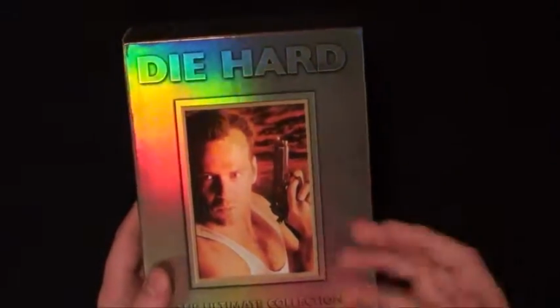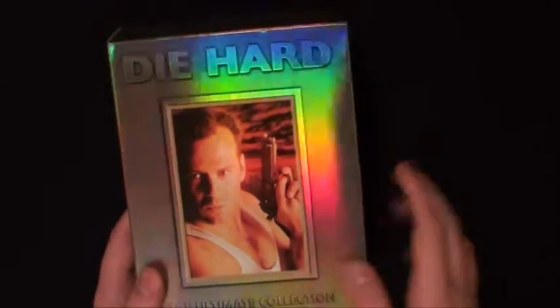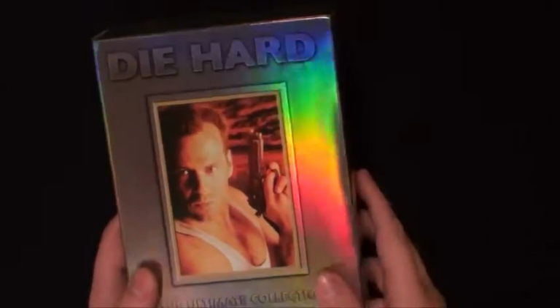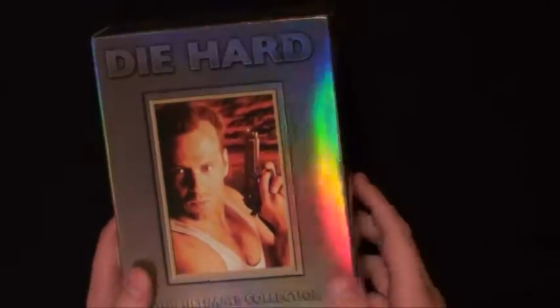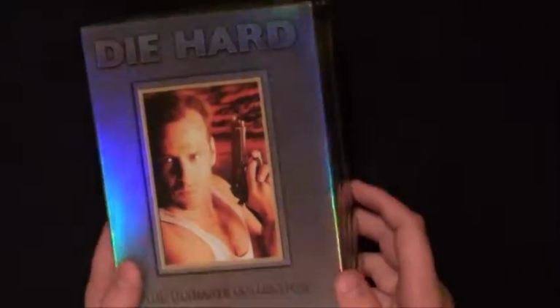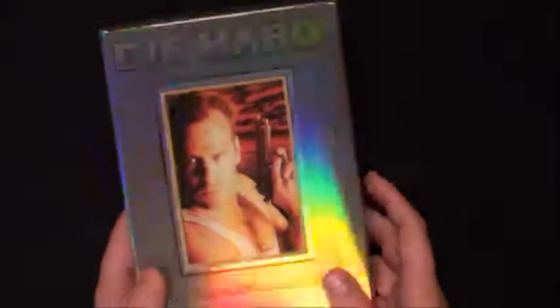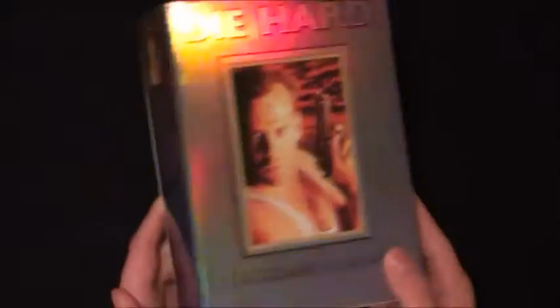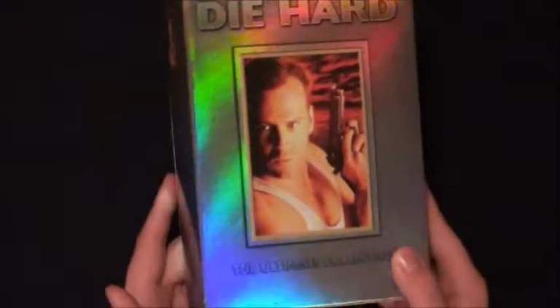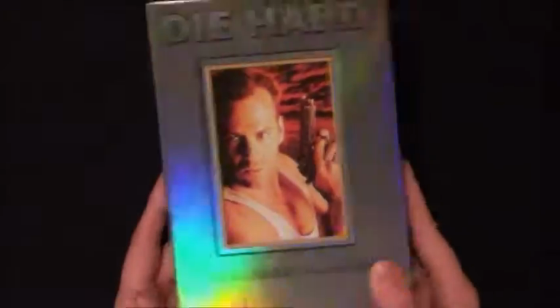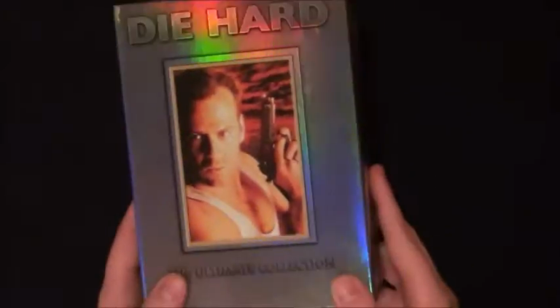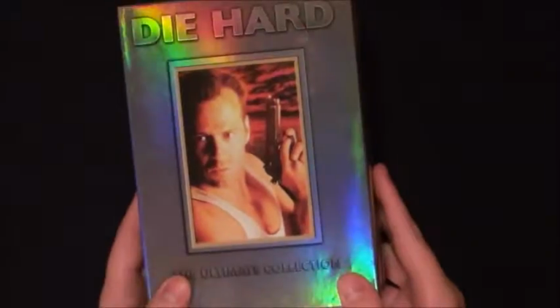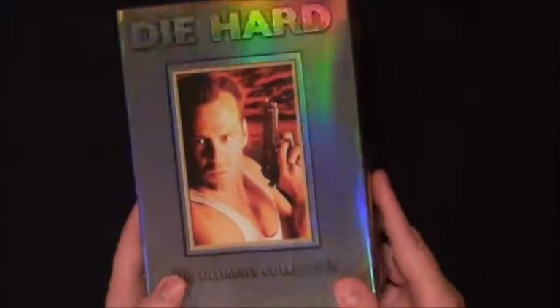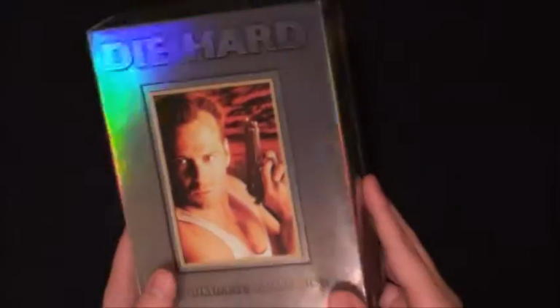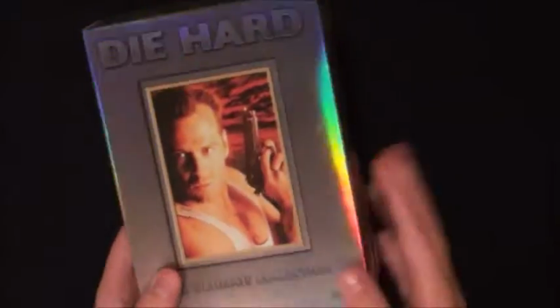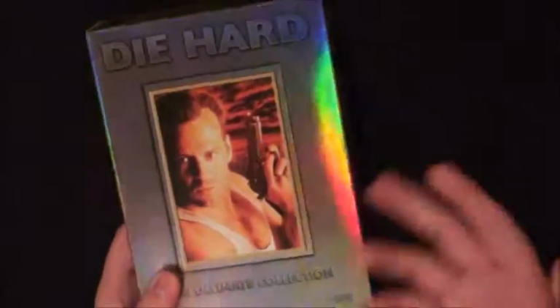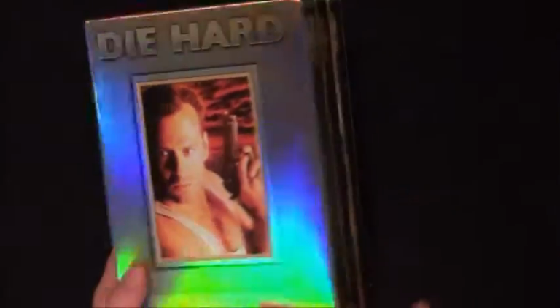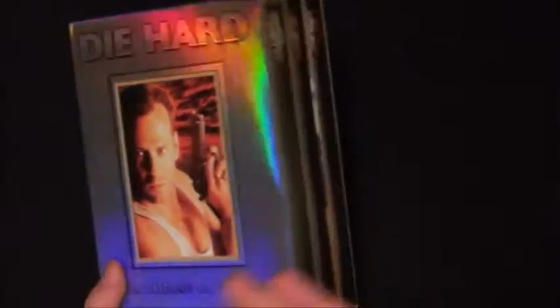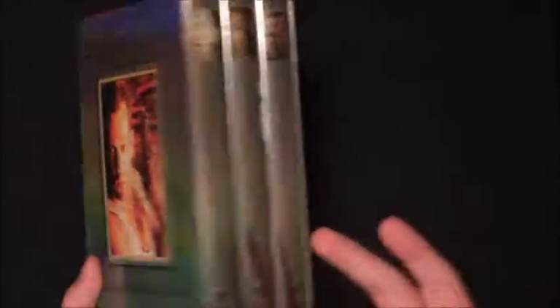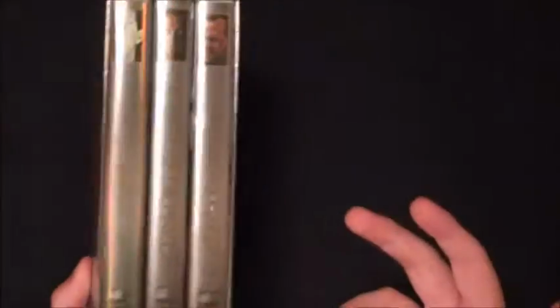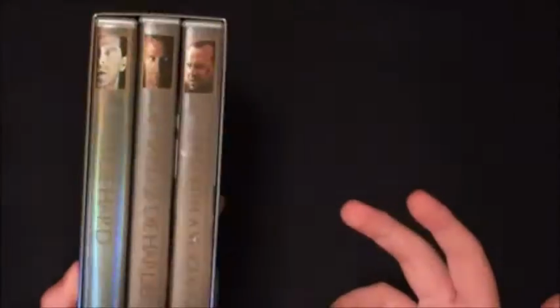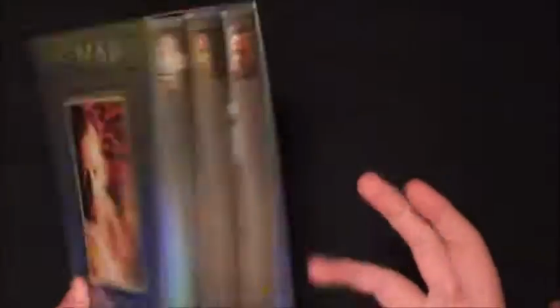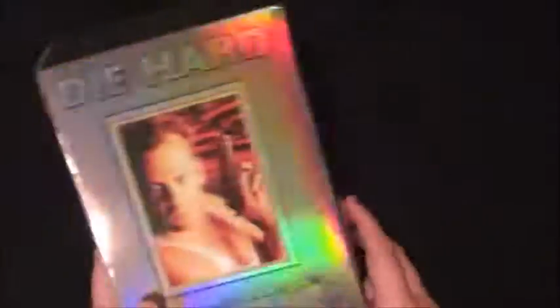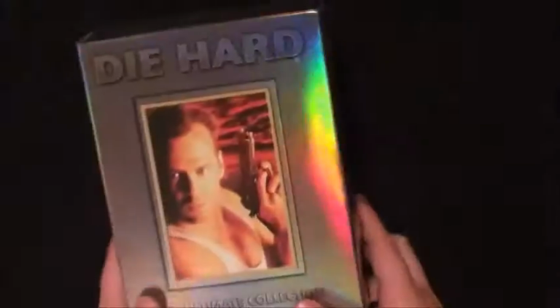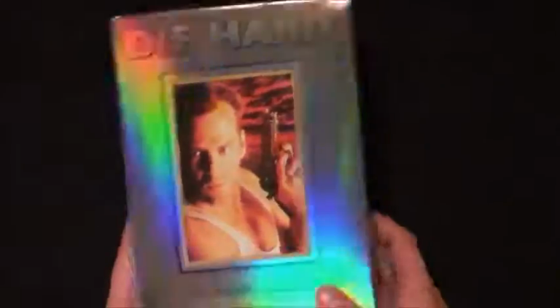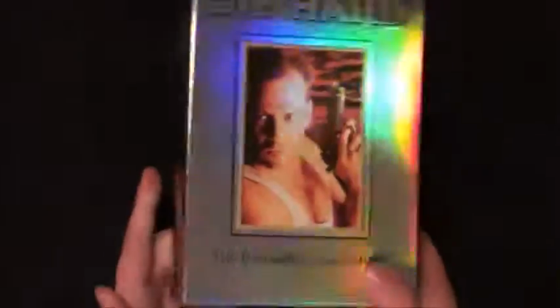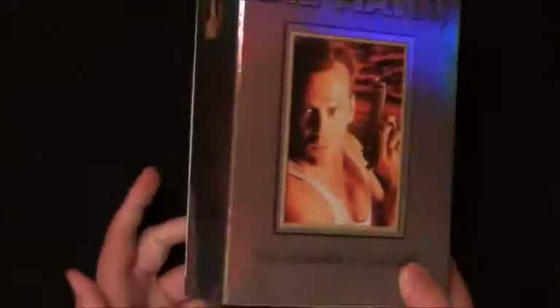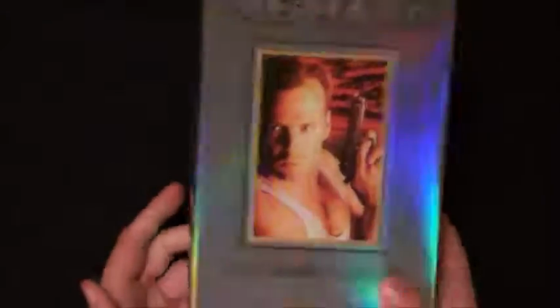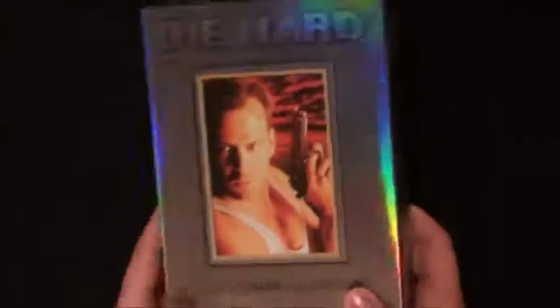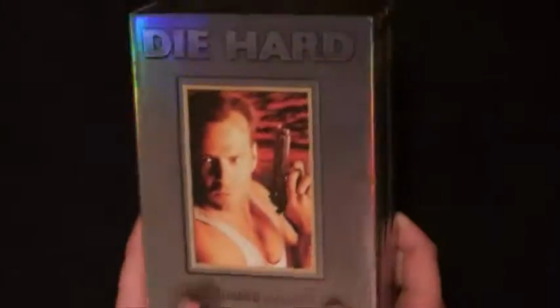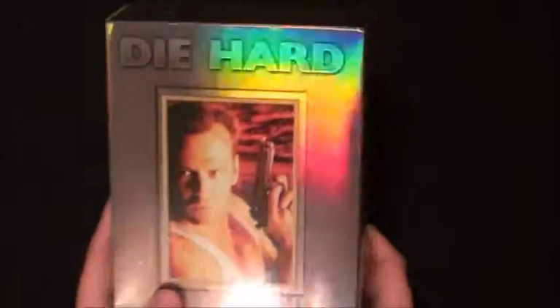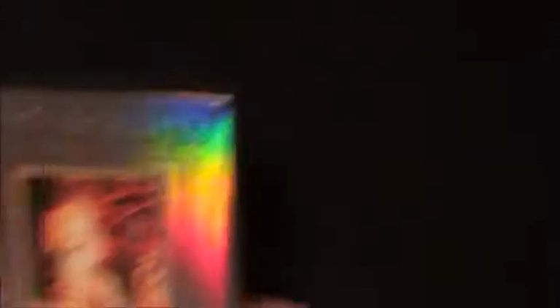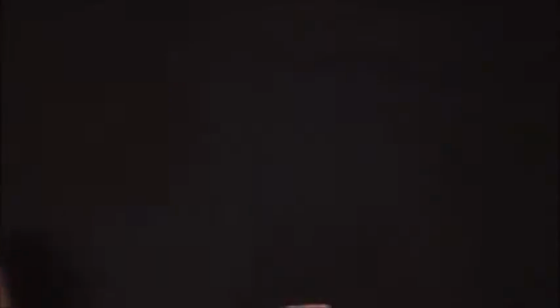I've seen all three of the originals and A Good Day to Die Hard. Live Free or Die Hard I haven't seen yet. This Die Hard set is well worth your money if you can find it.